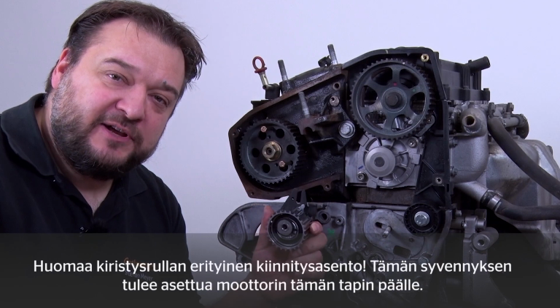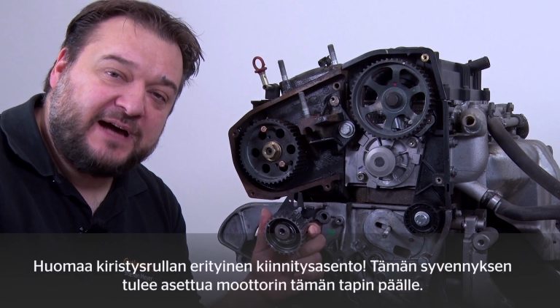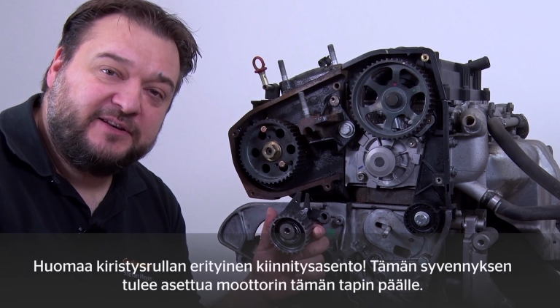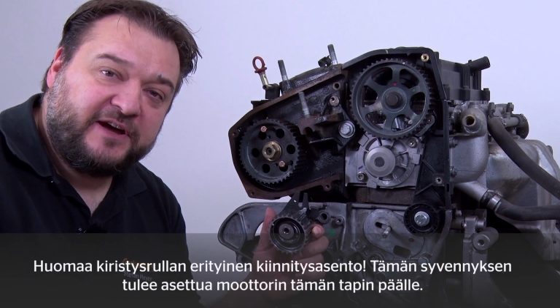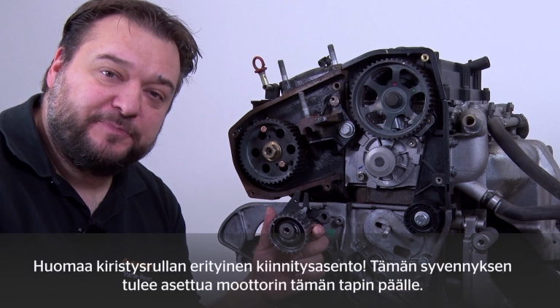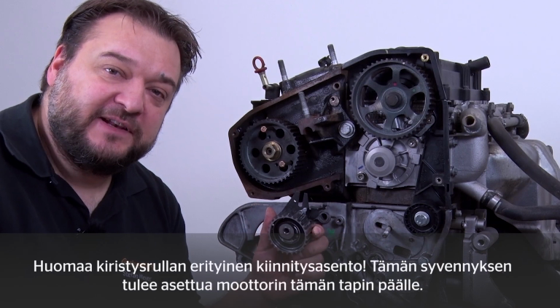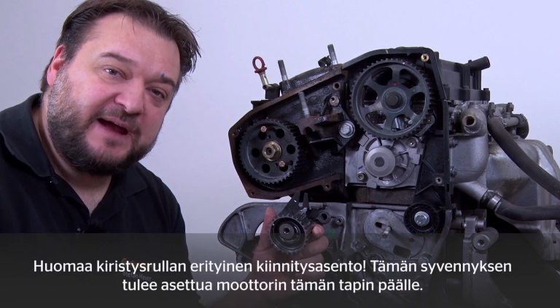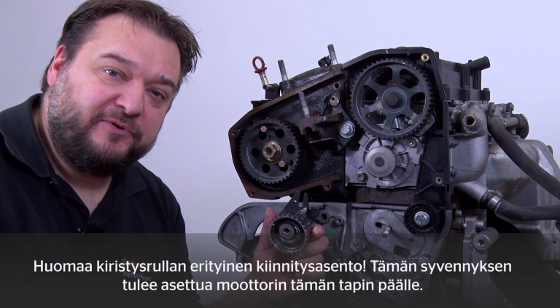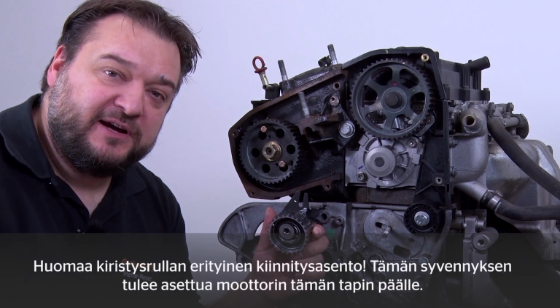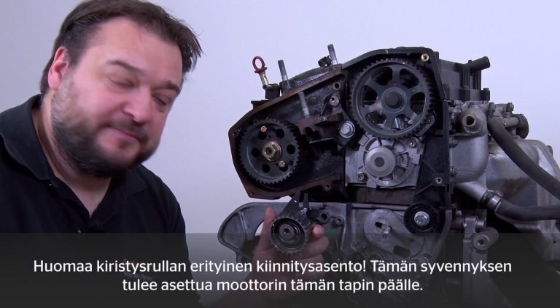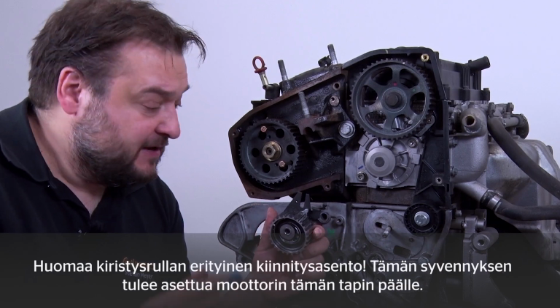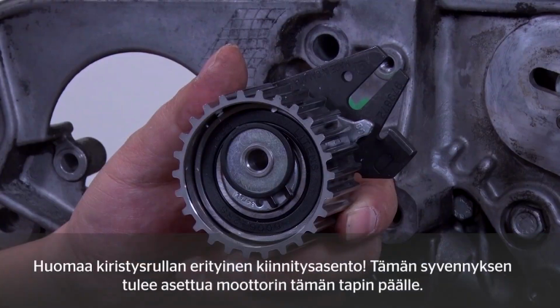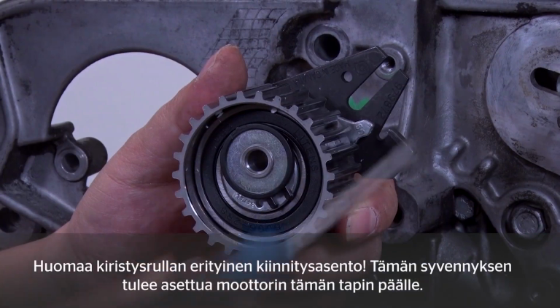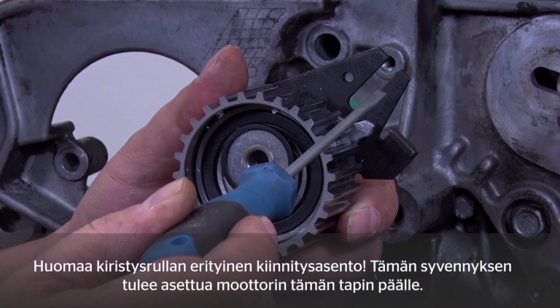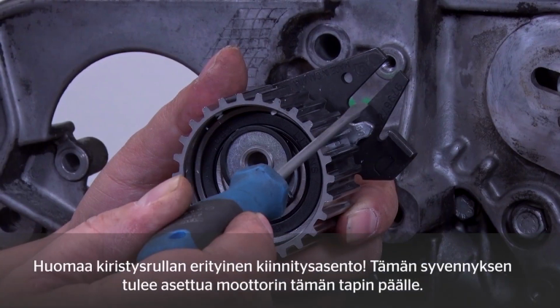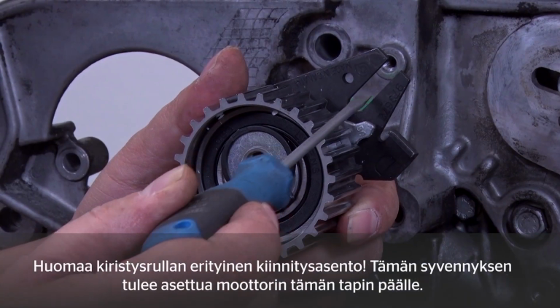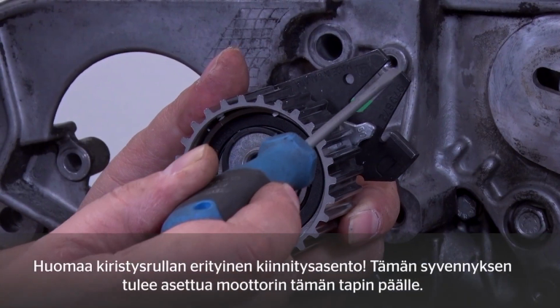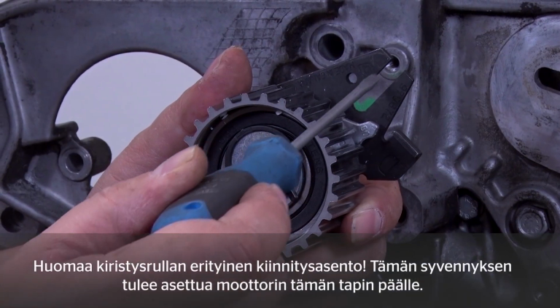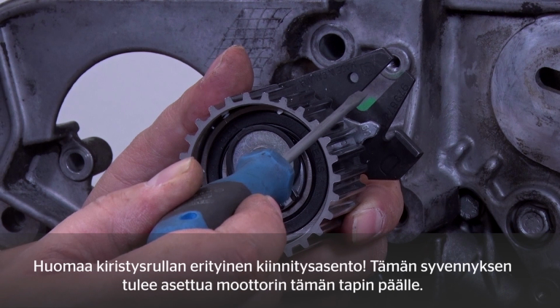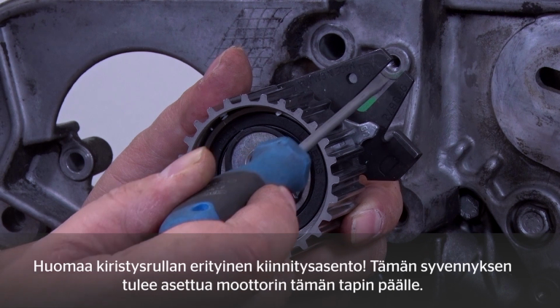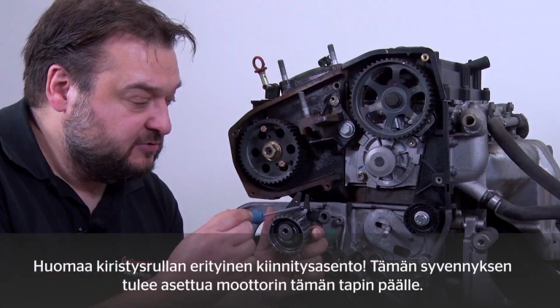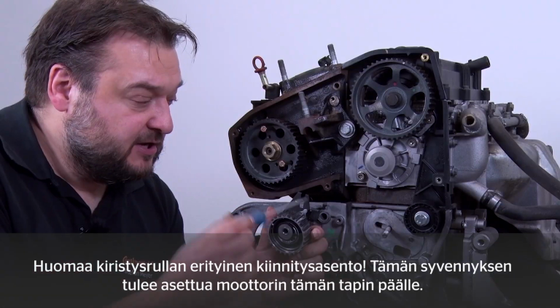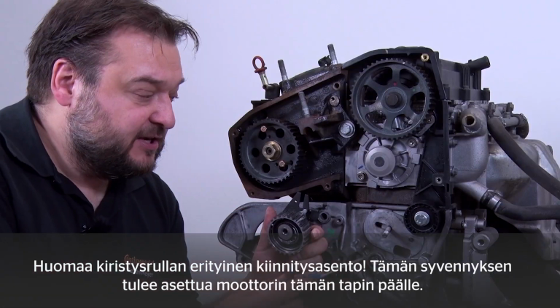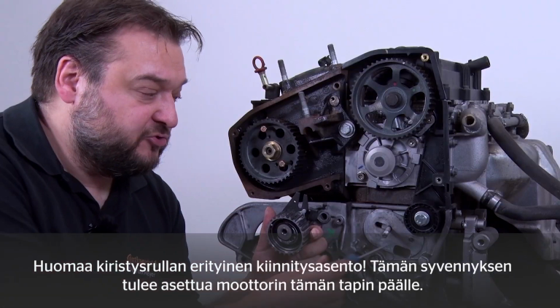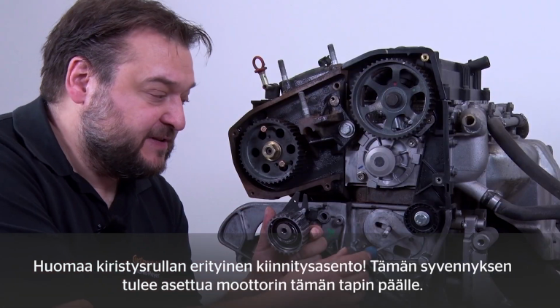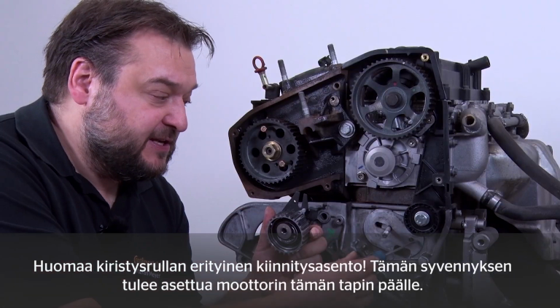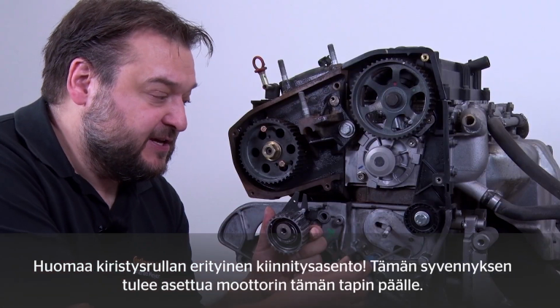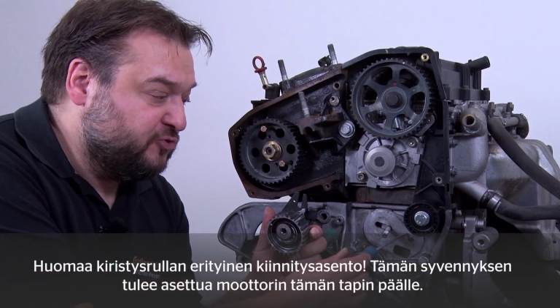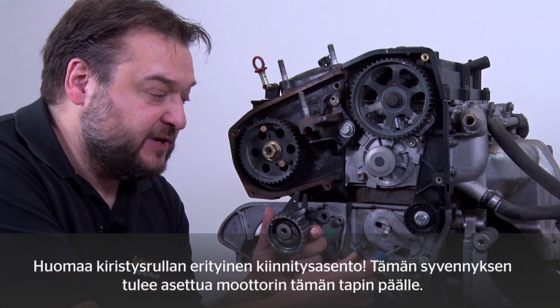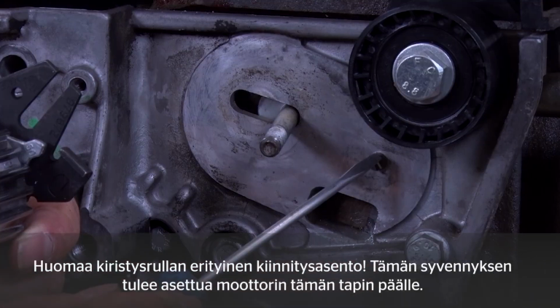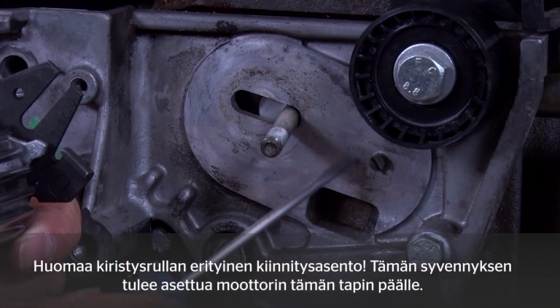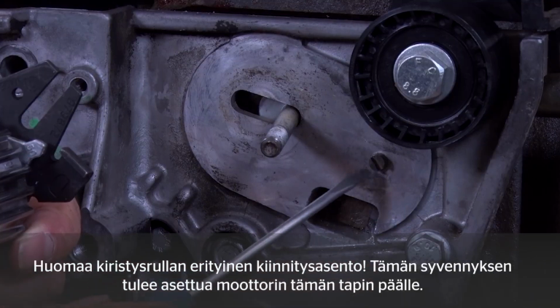When fitting the tensioning pulley, note the special fitting position. The recess here must be positioned over this pin on the engine.